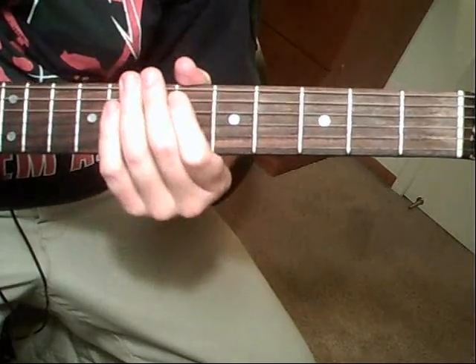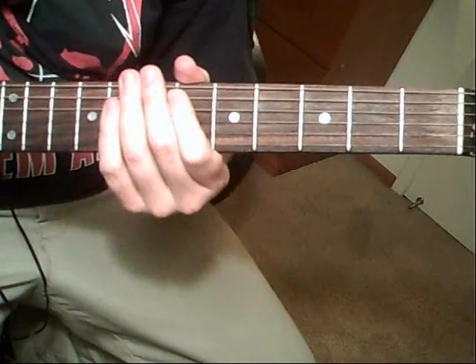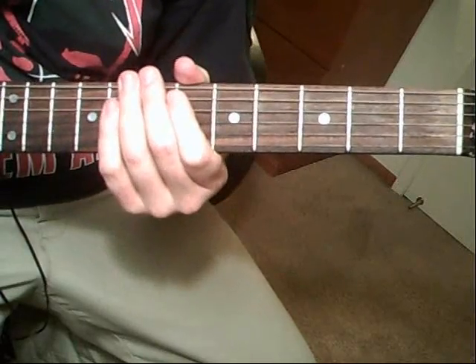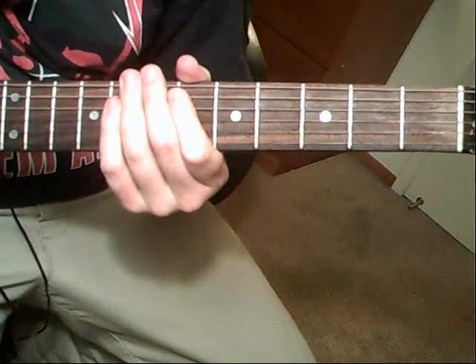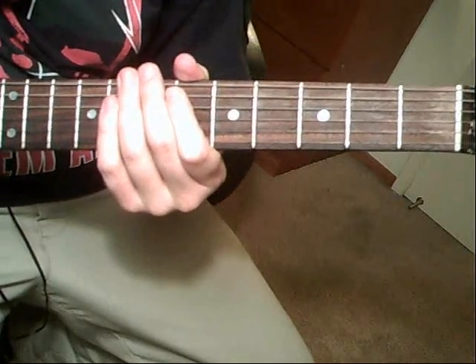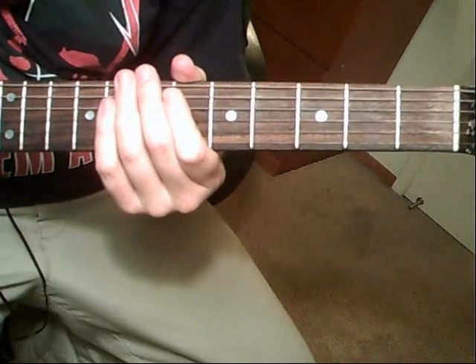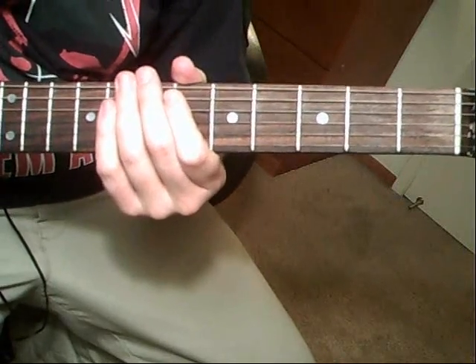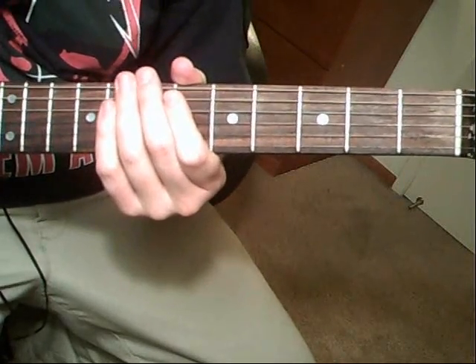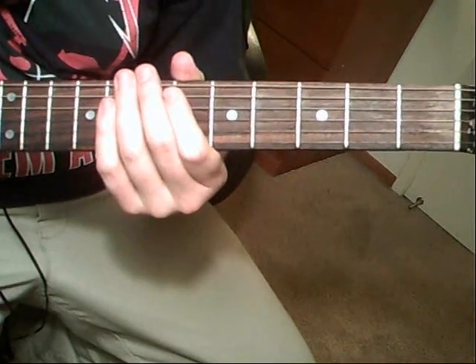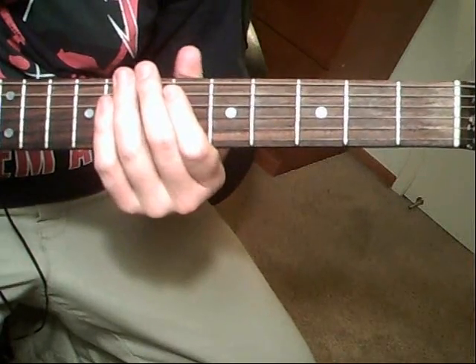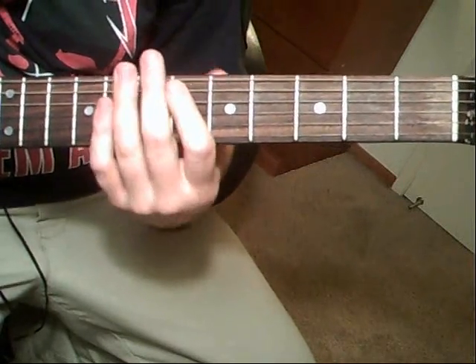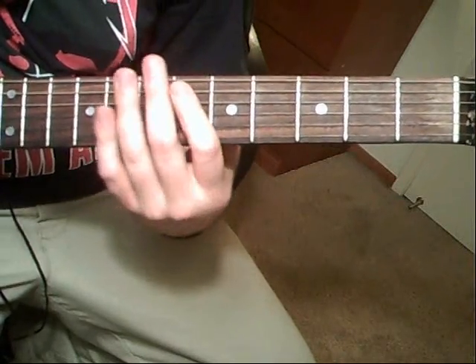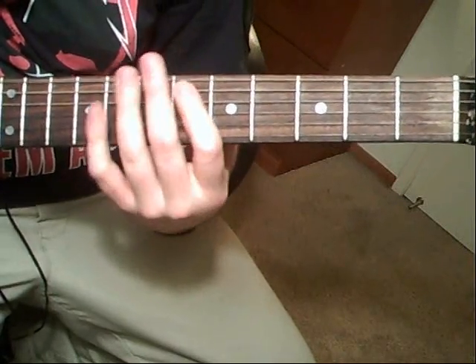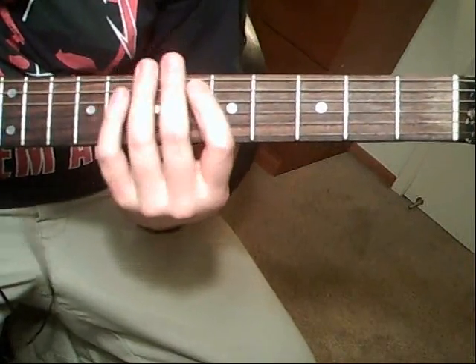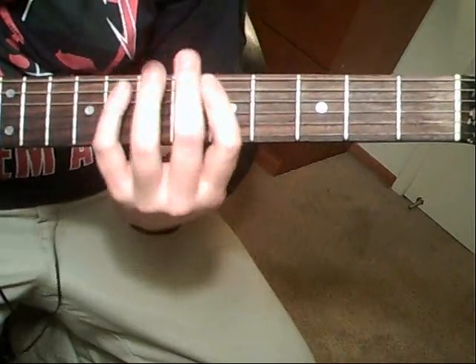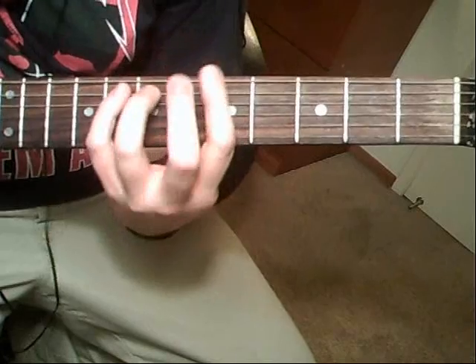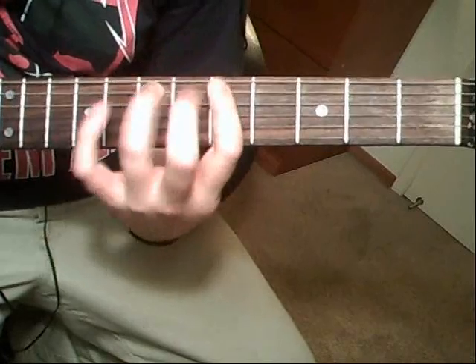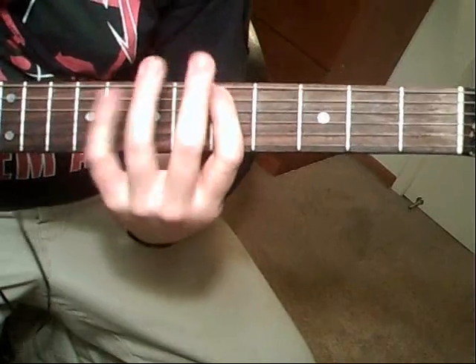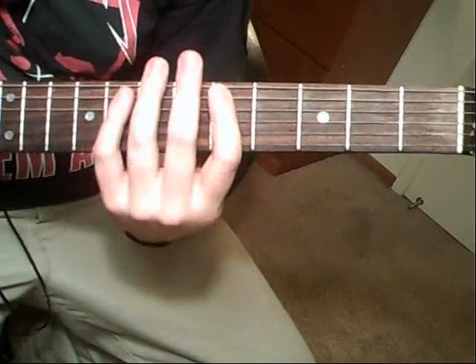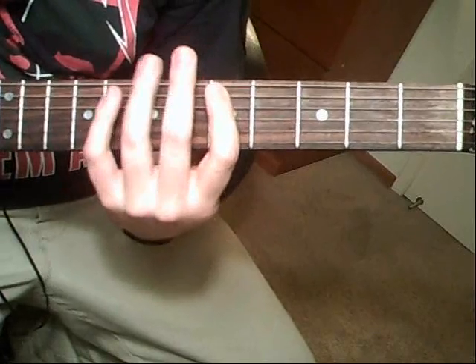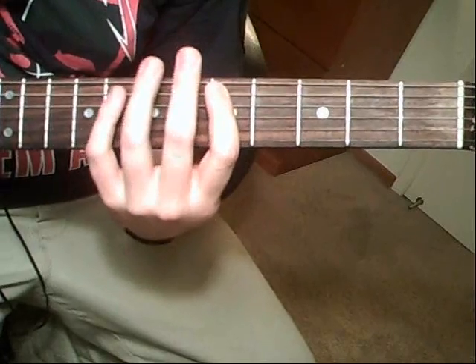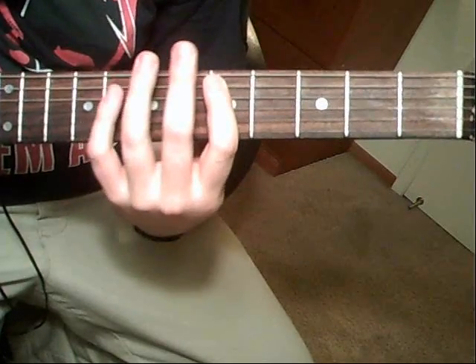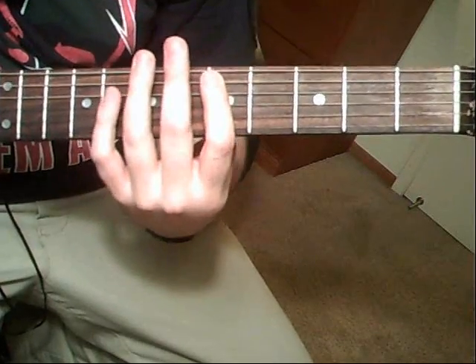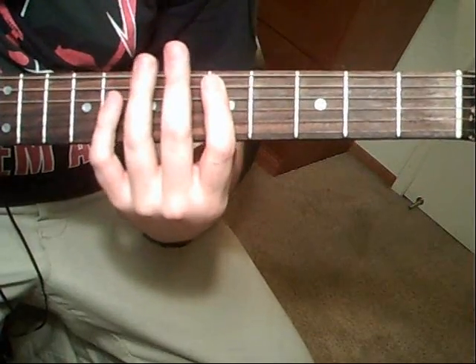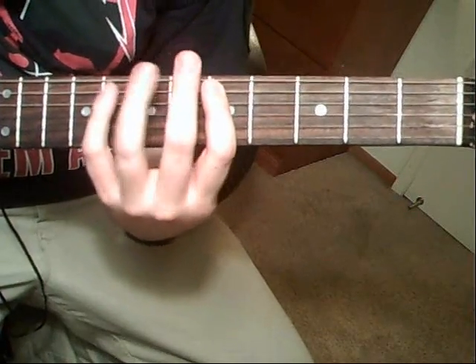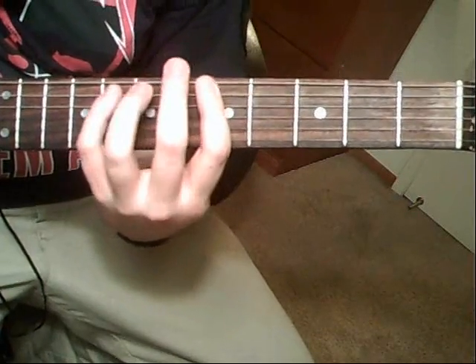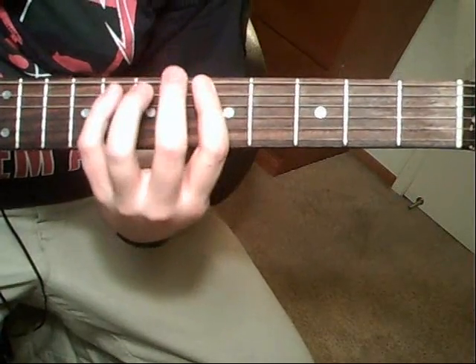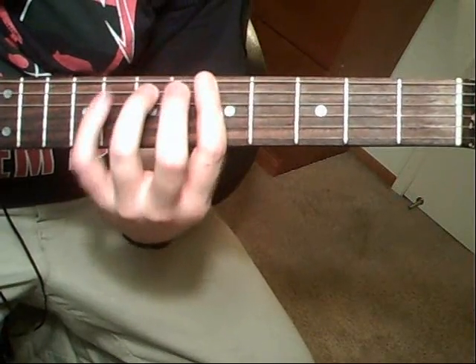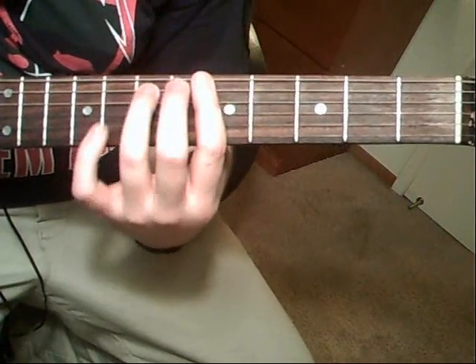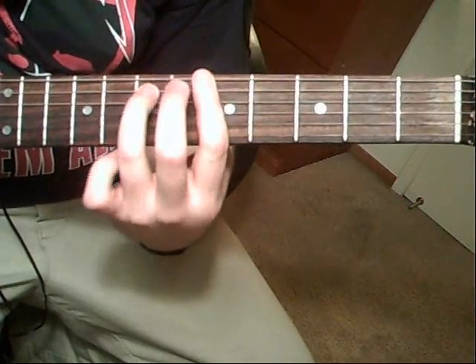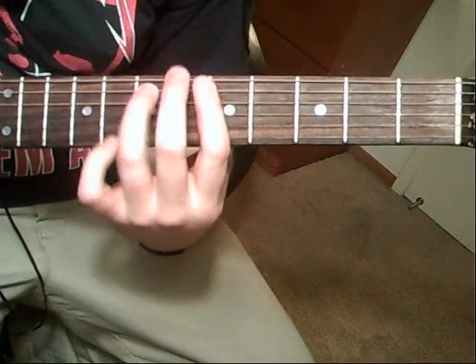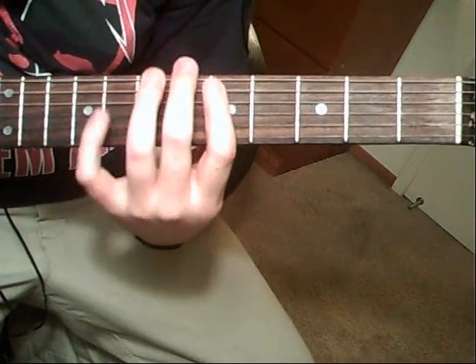Then it's going to be the same type of gallop, and that's going to be fifth-string eighth, to seventh, to fifth.